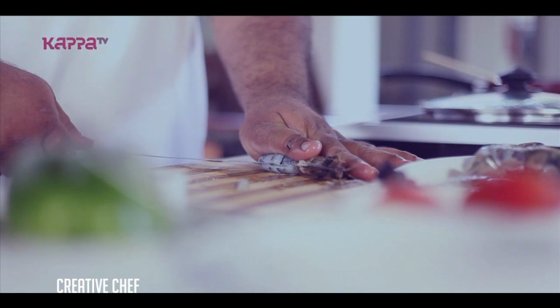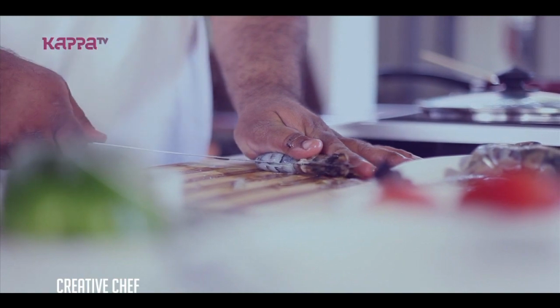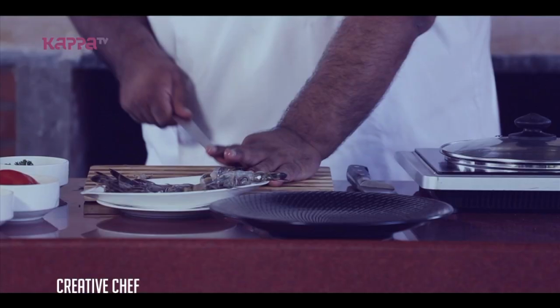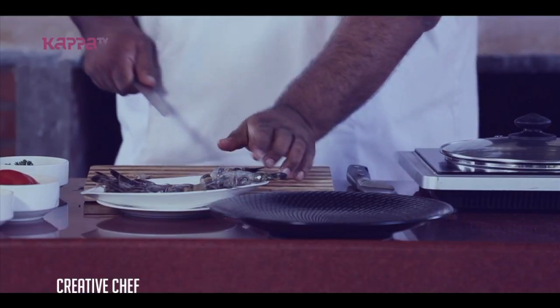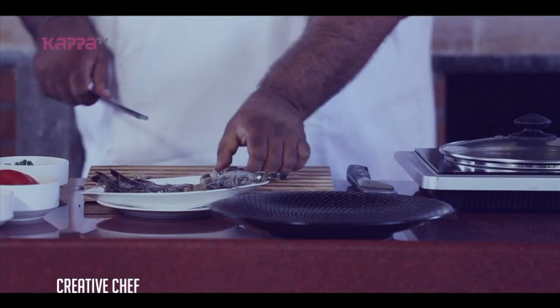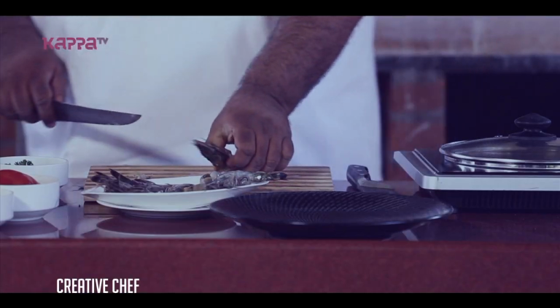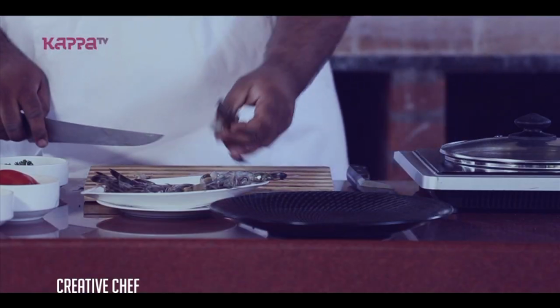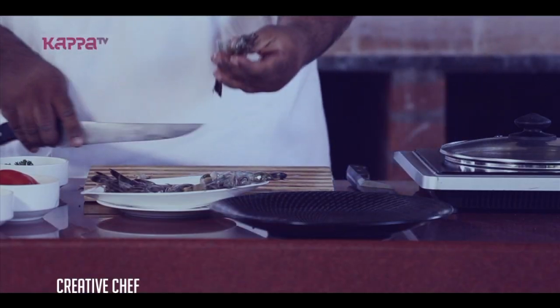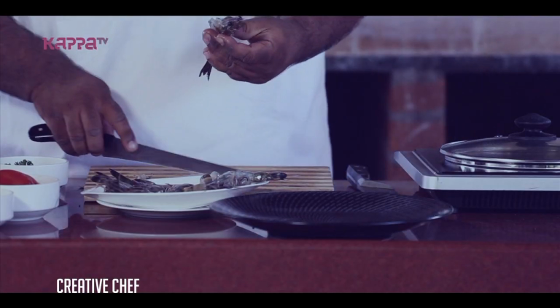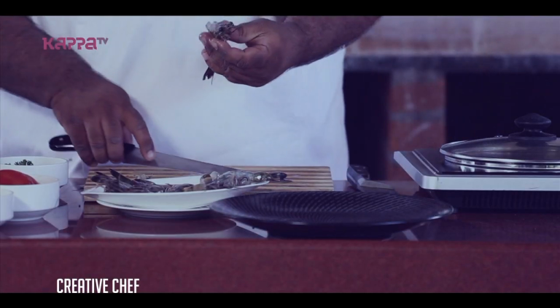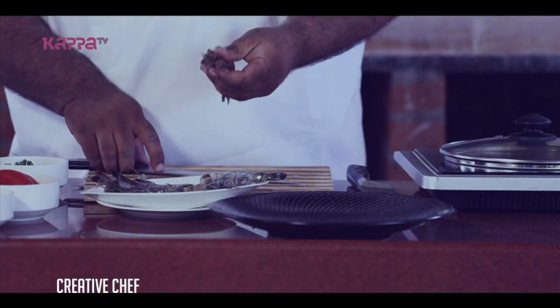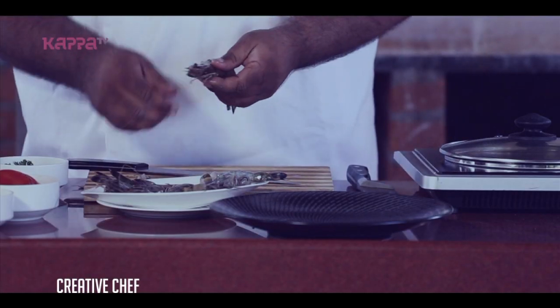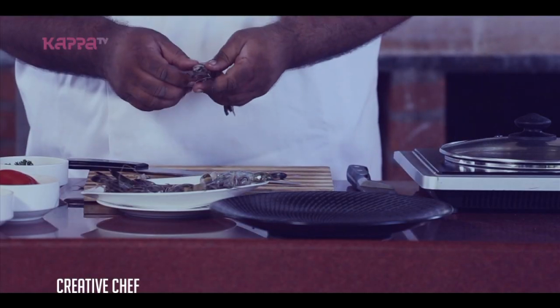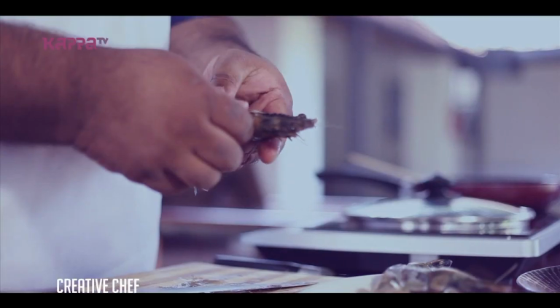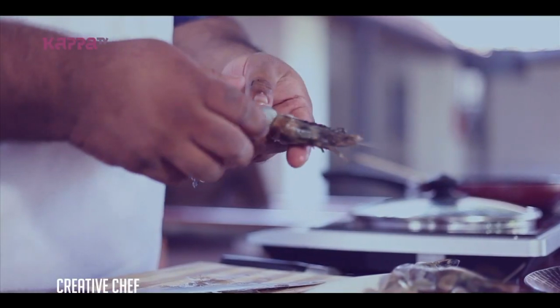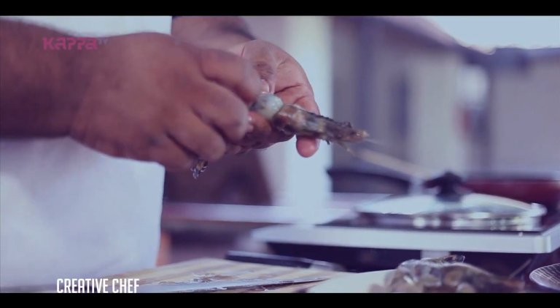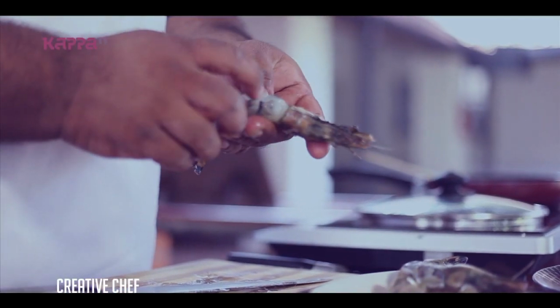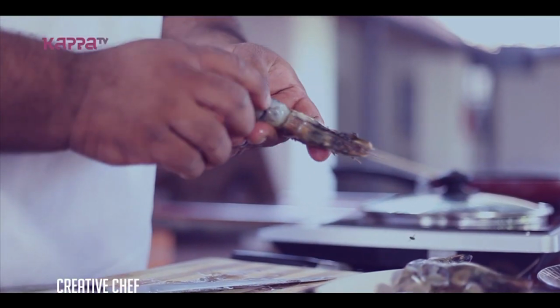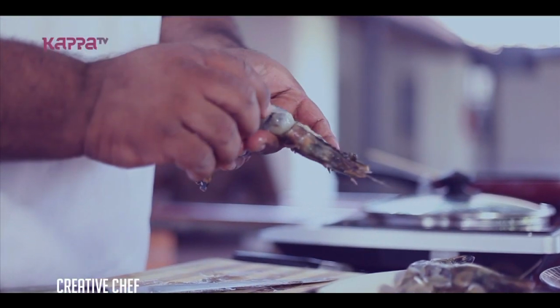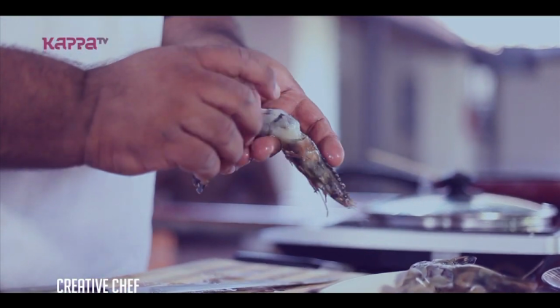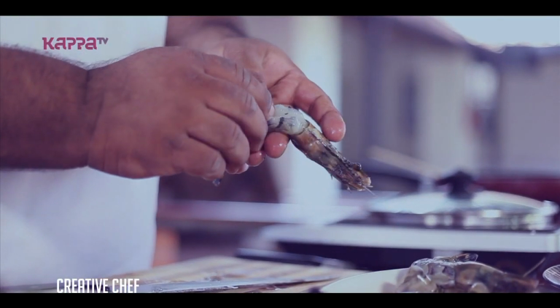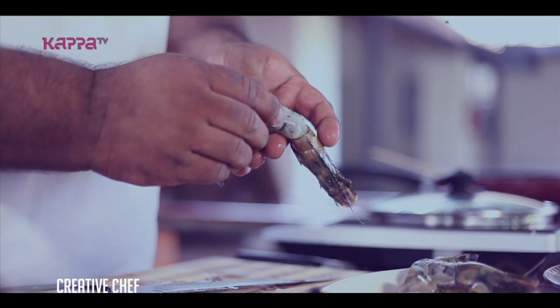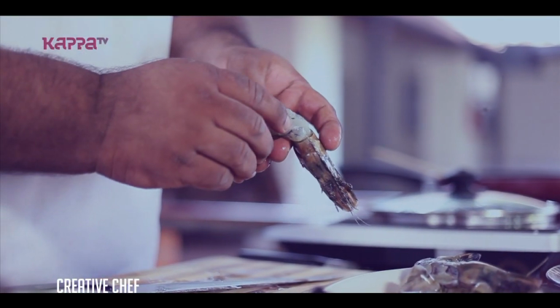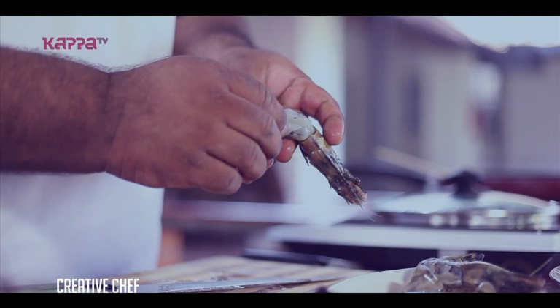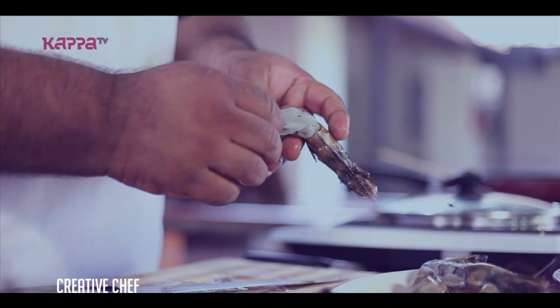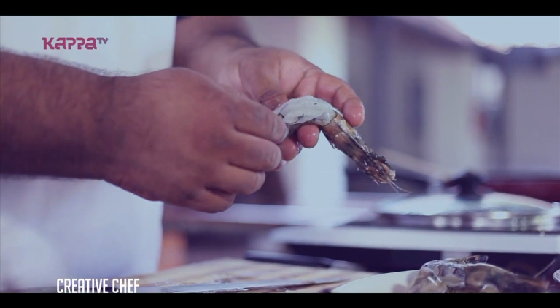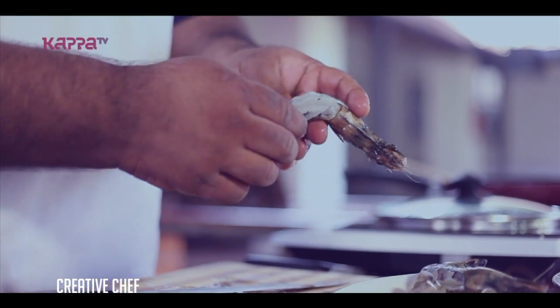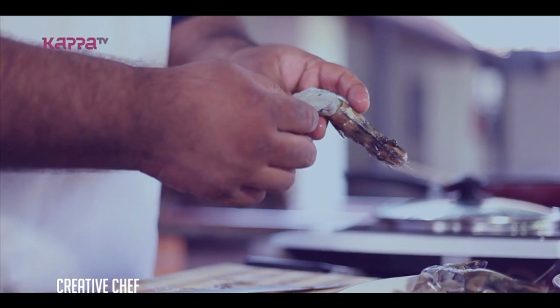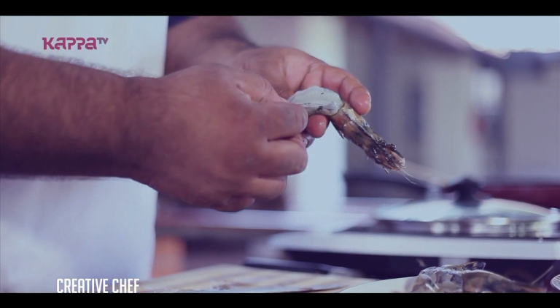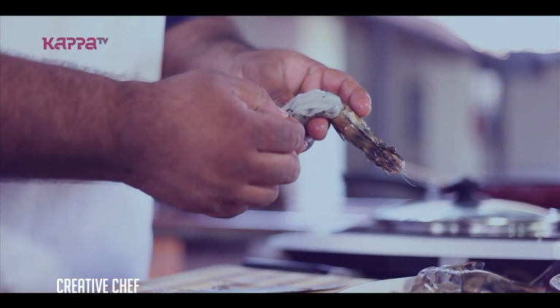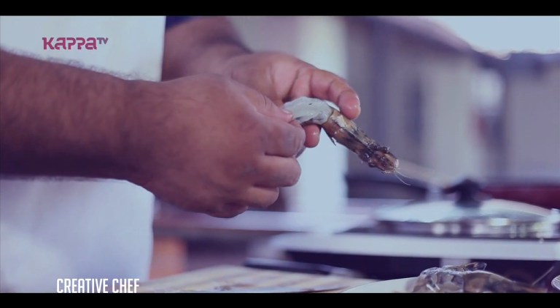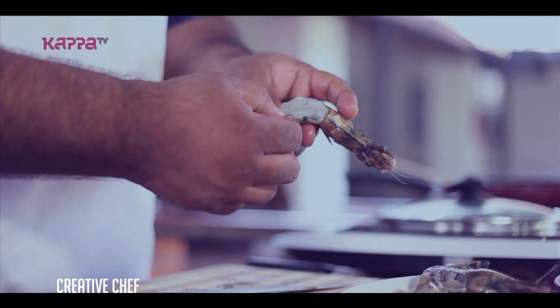We're going to clean the prawns. We have a black vein — let's clean out the black vein. Let's take a look at this.